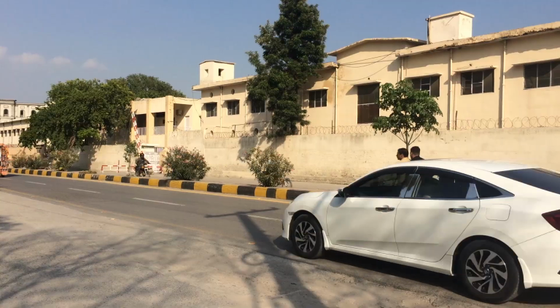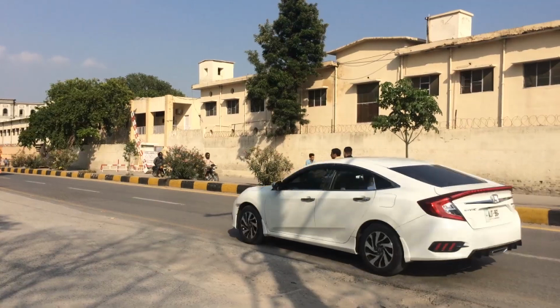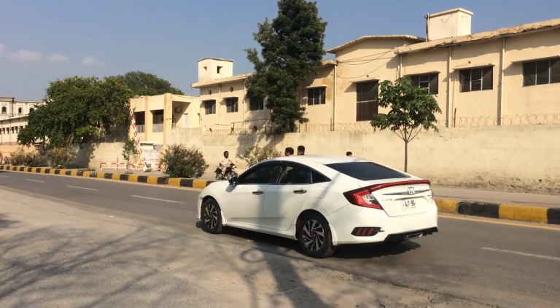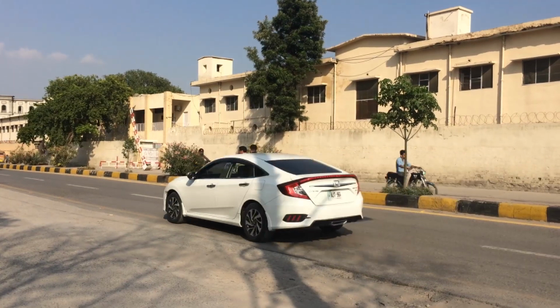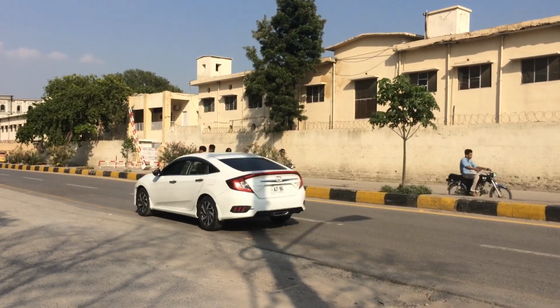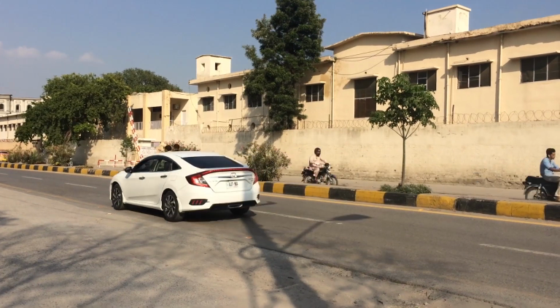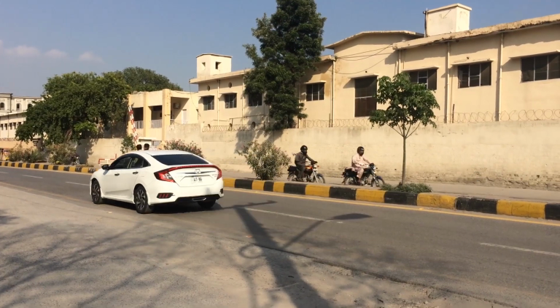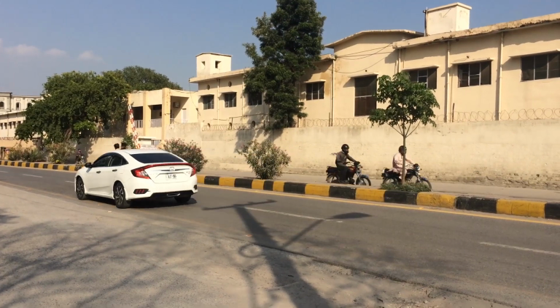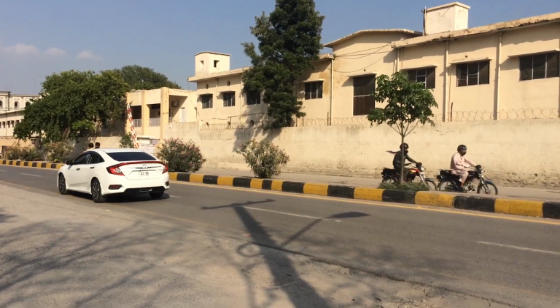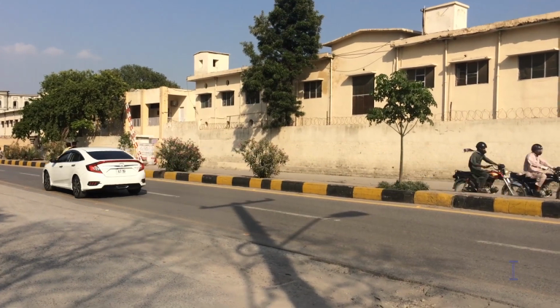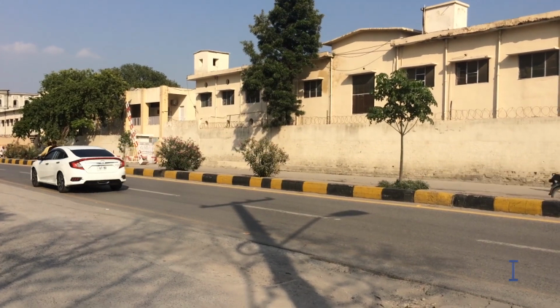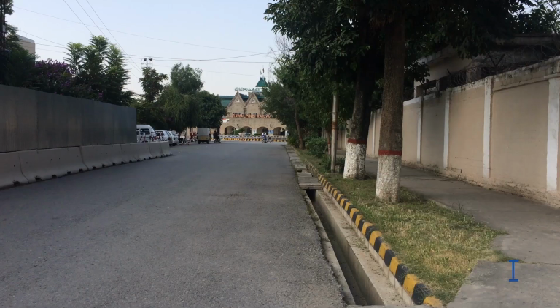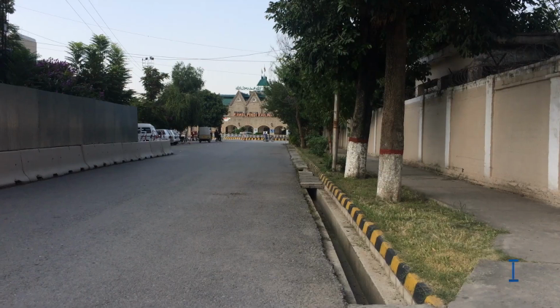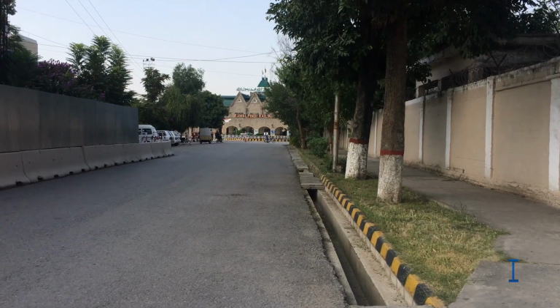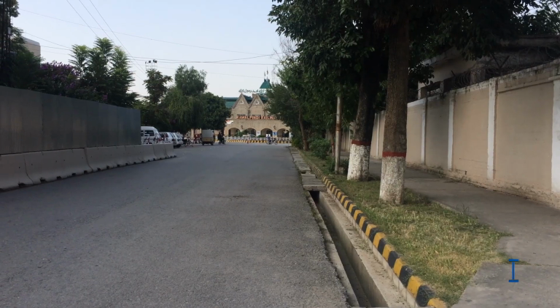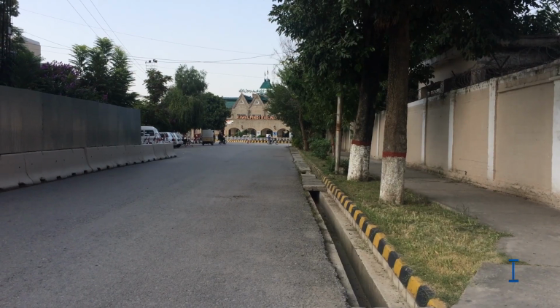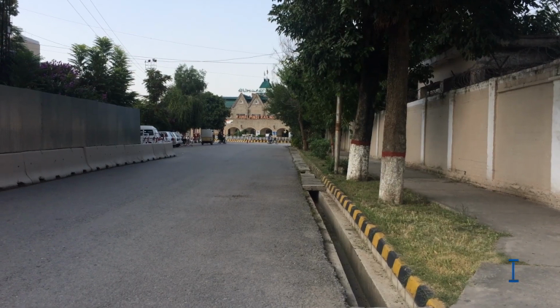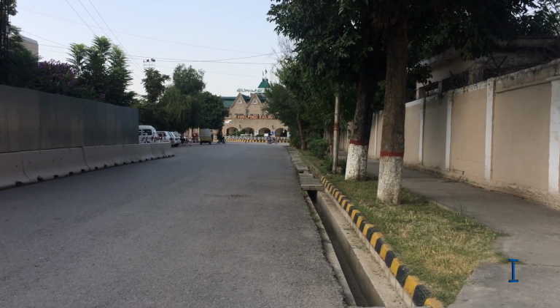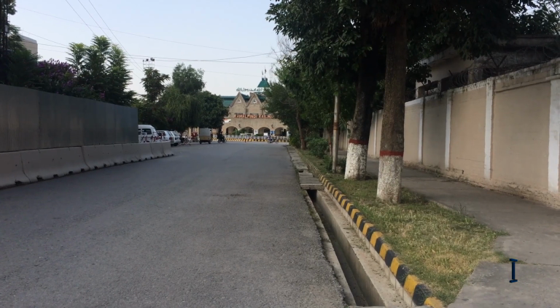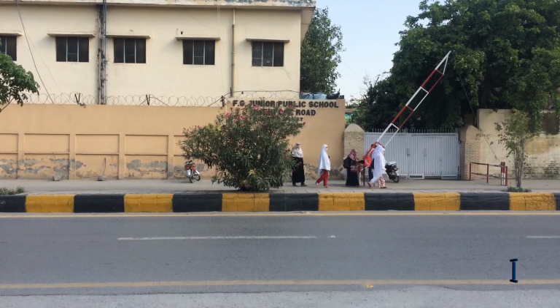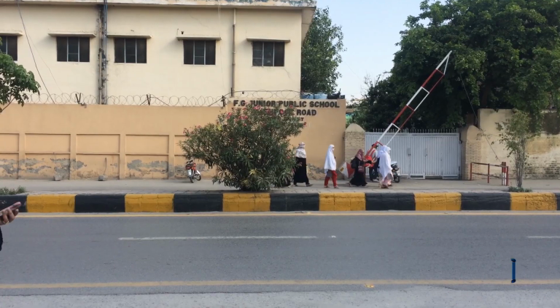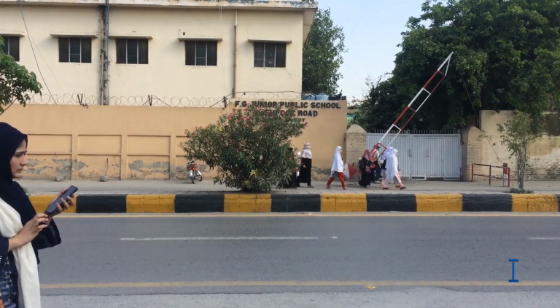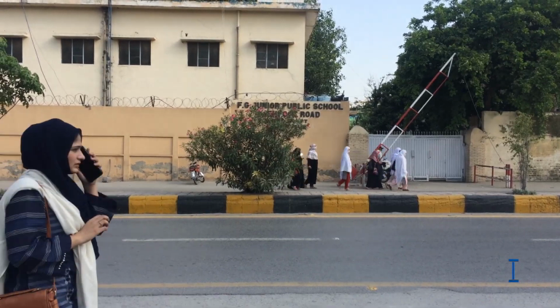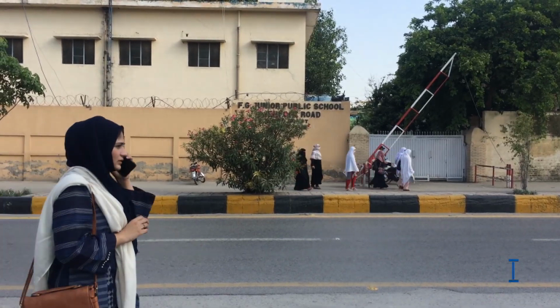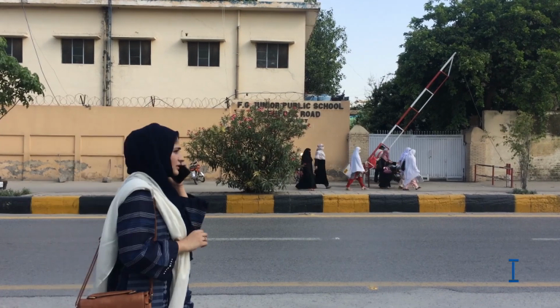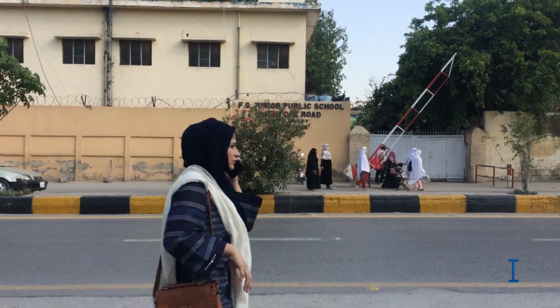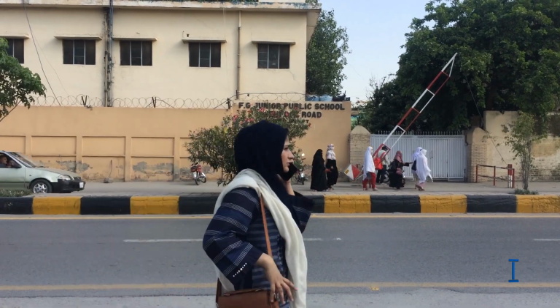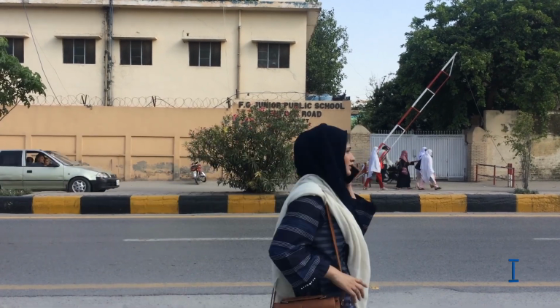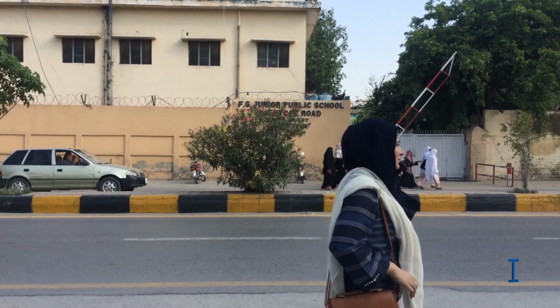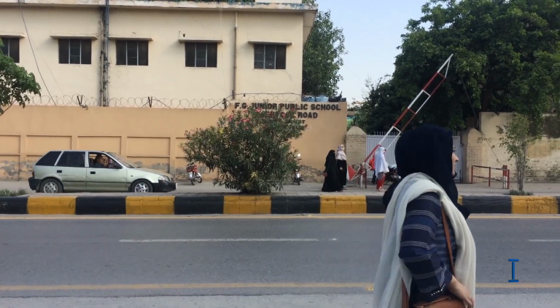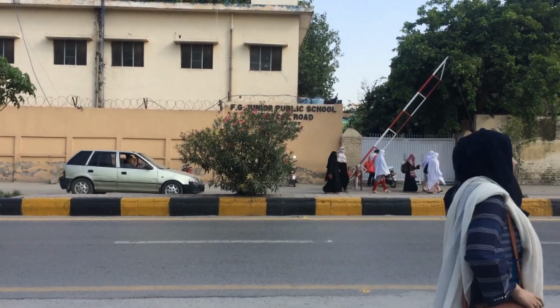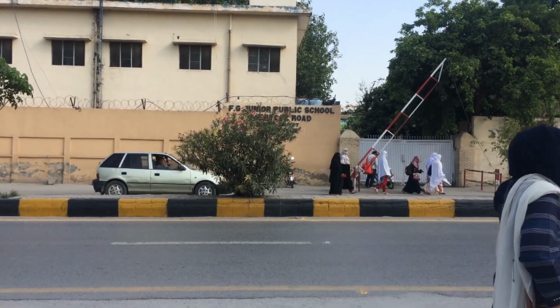Mahfouz Road connects Mall Road to the railway station. A big public school is also on this road.